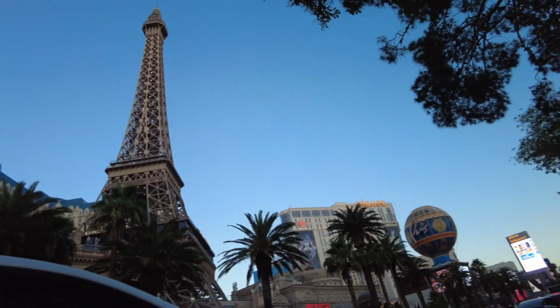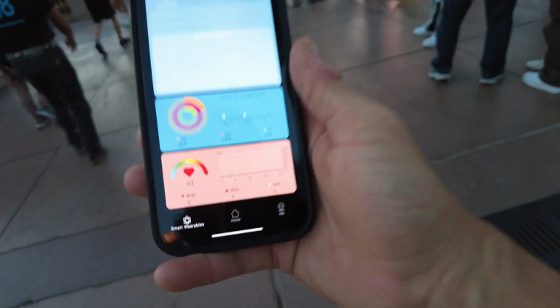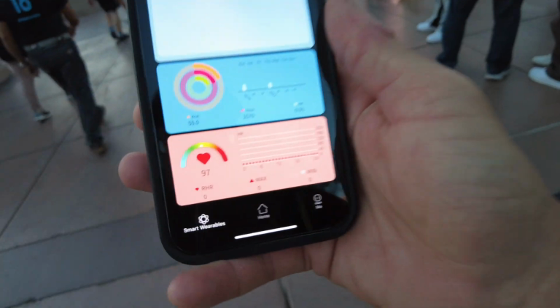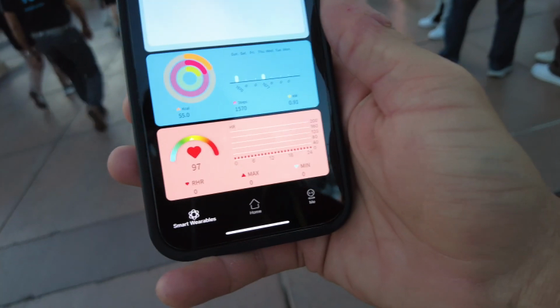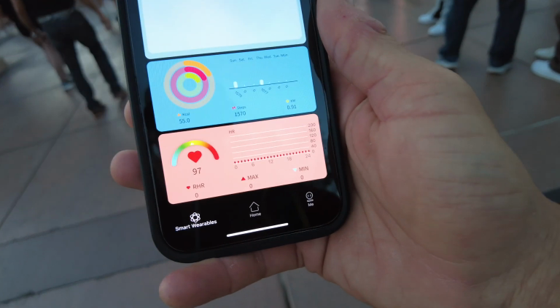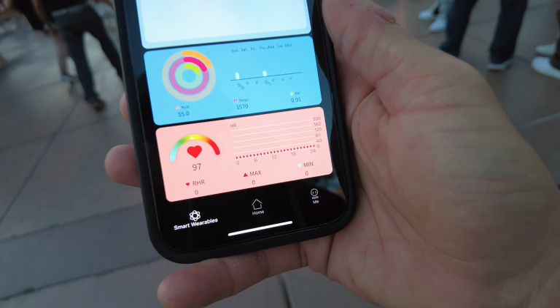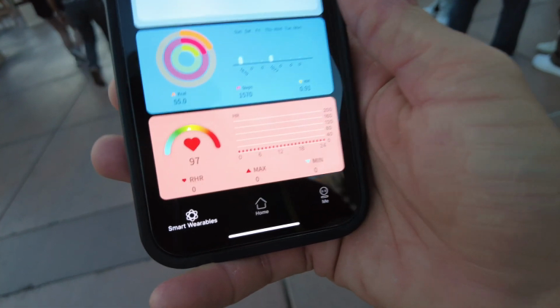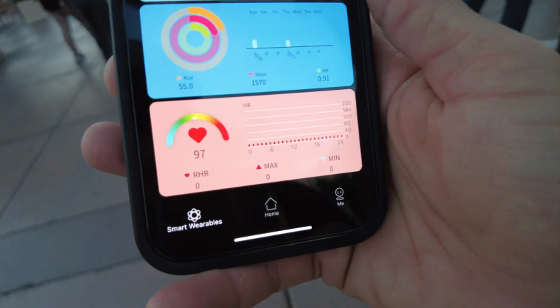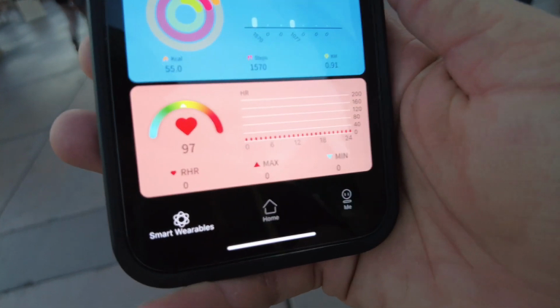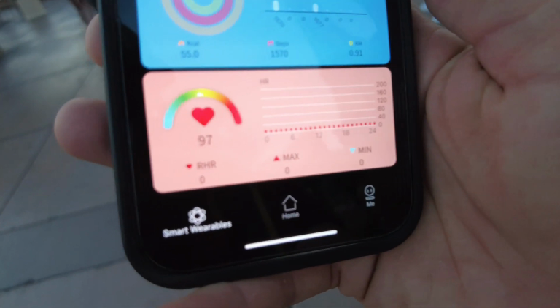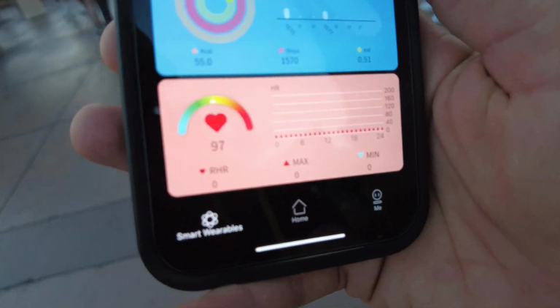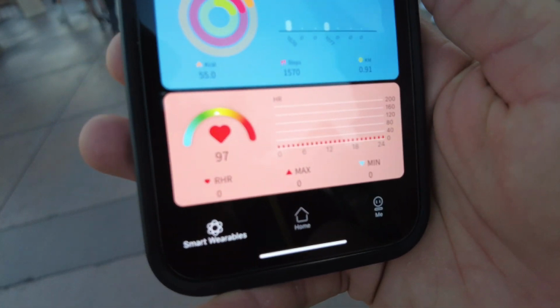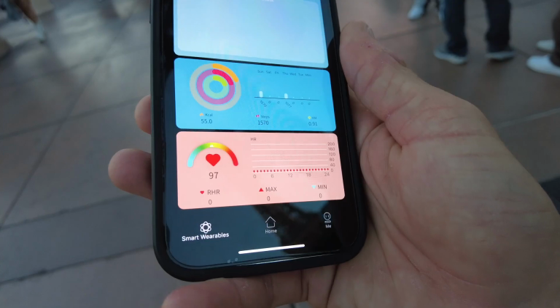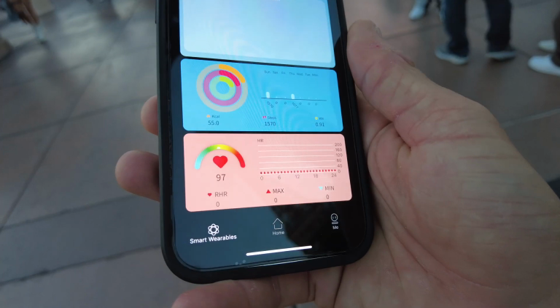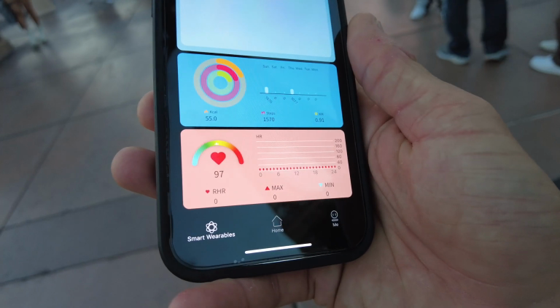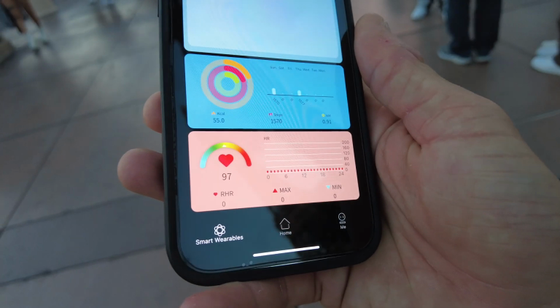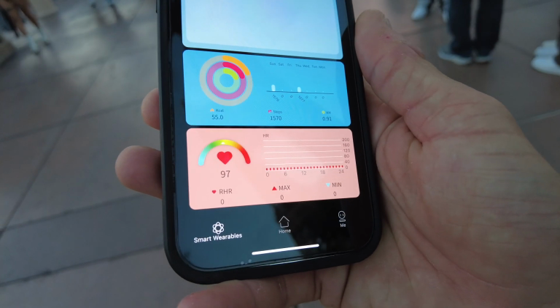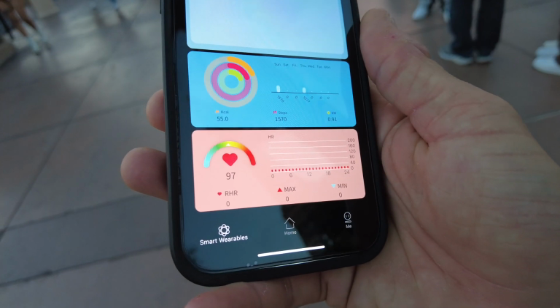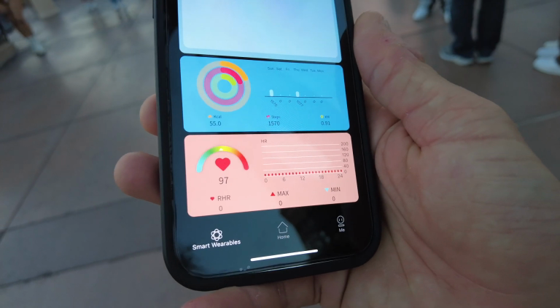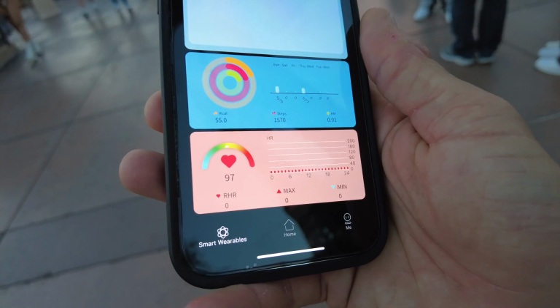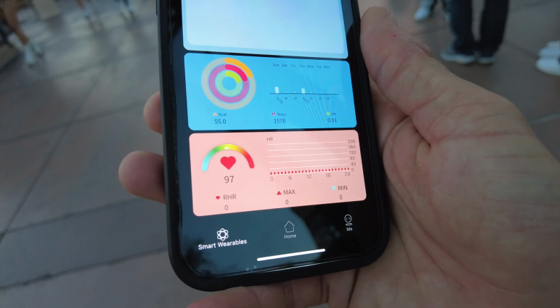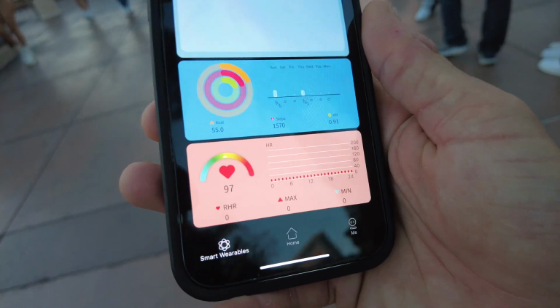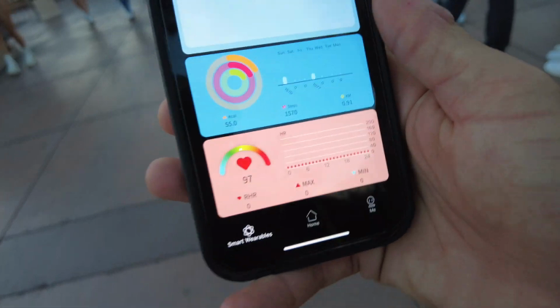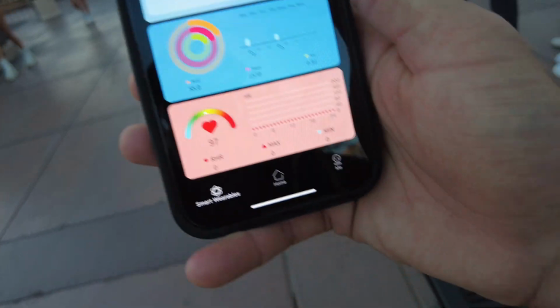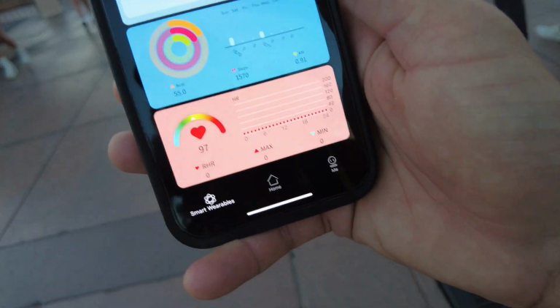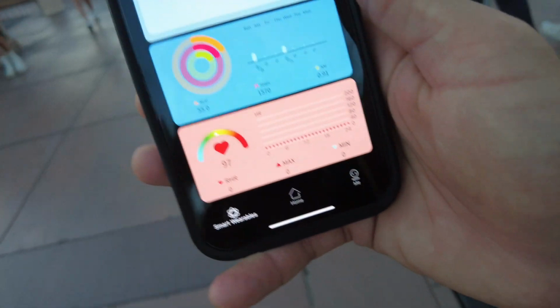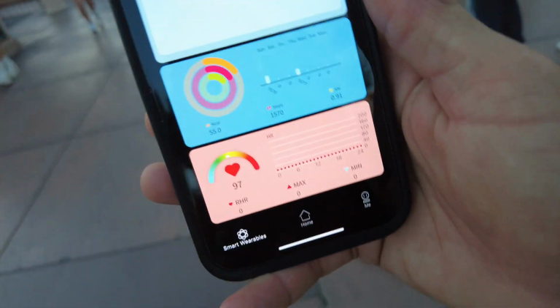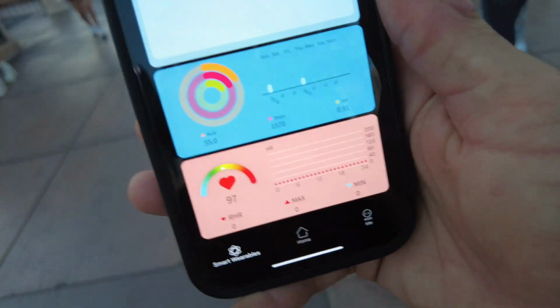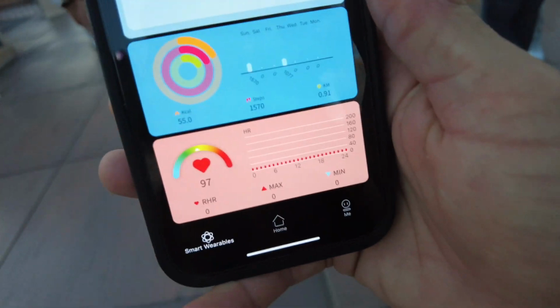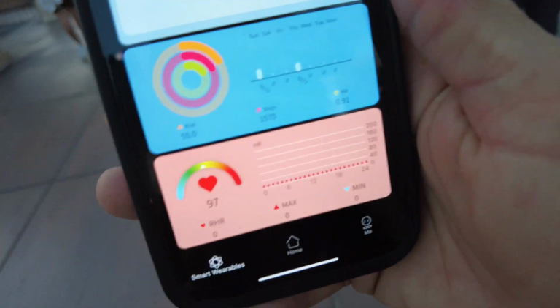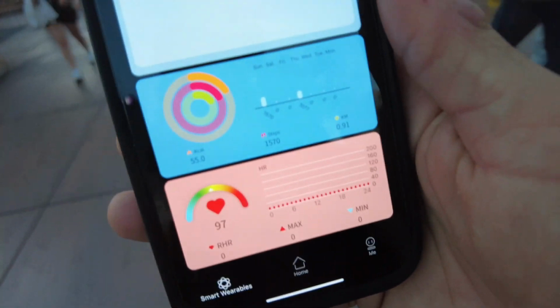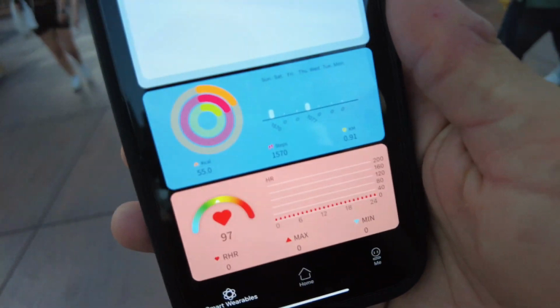My heart rate is 97. Now I know why you guys want me to live stream — I'm falling apart!